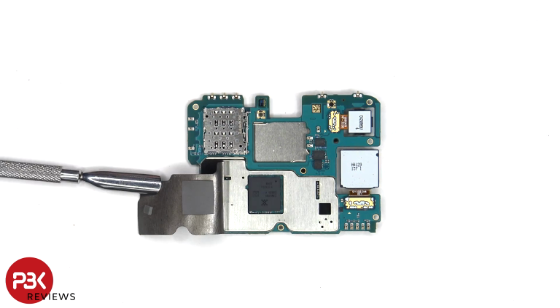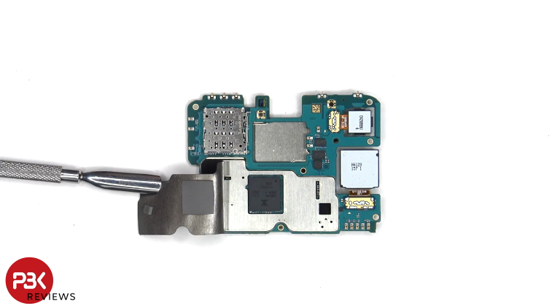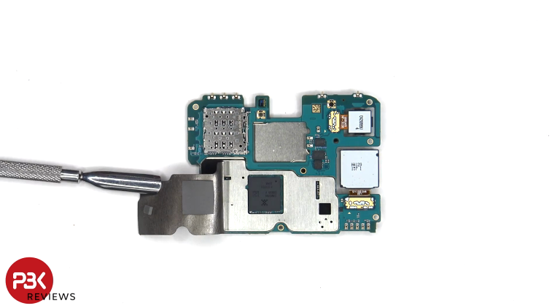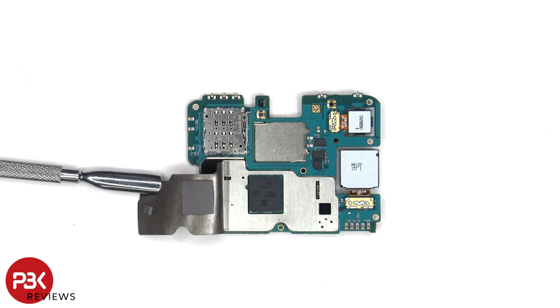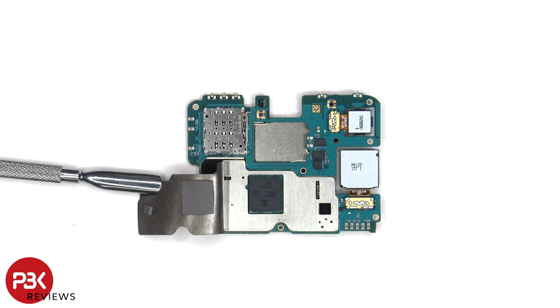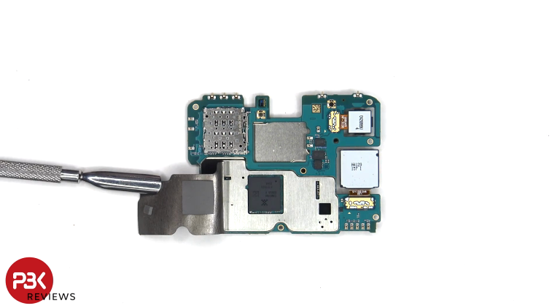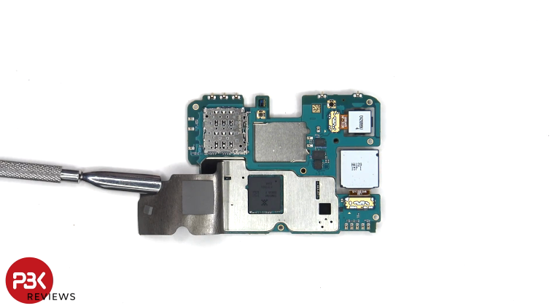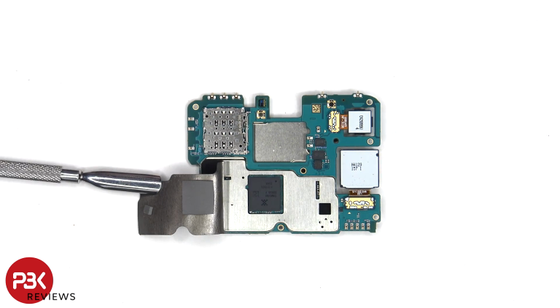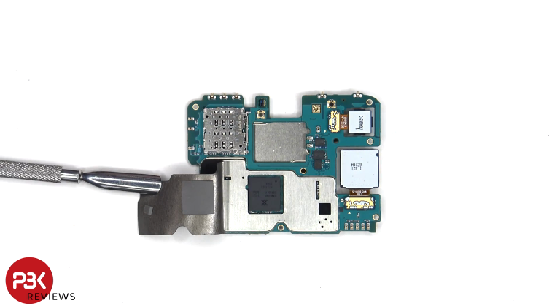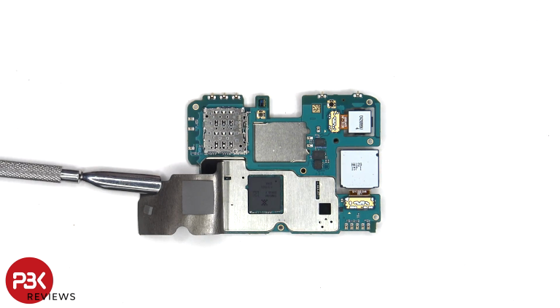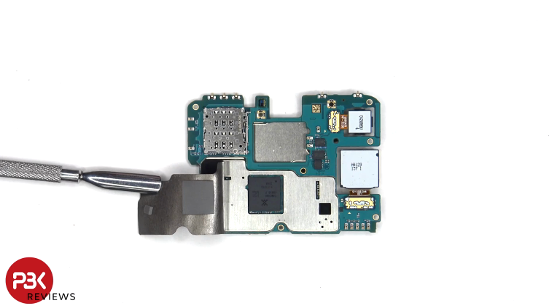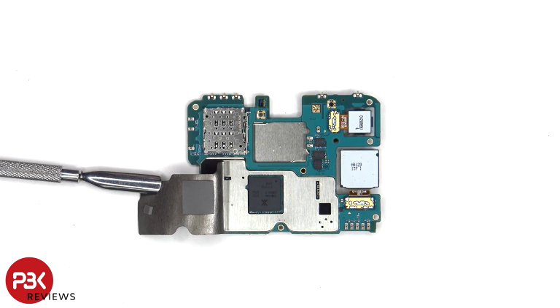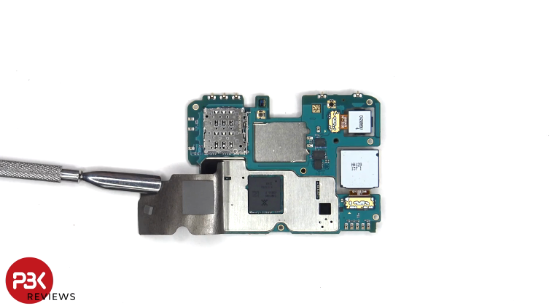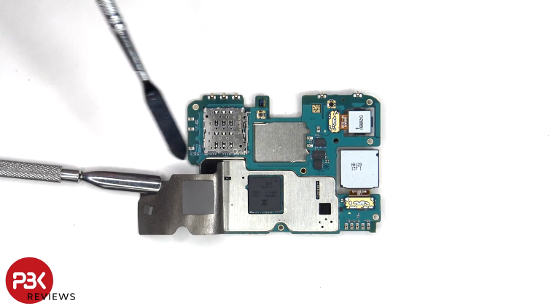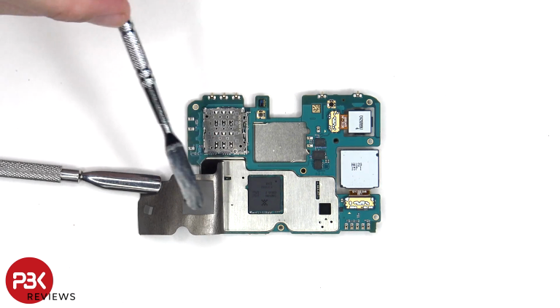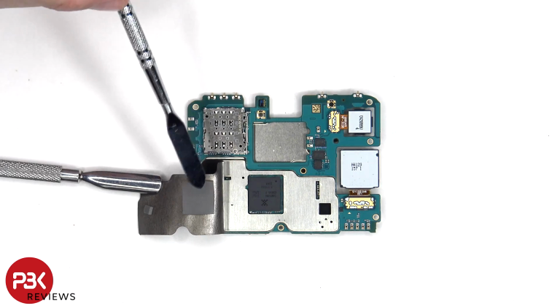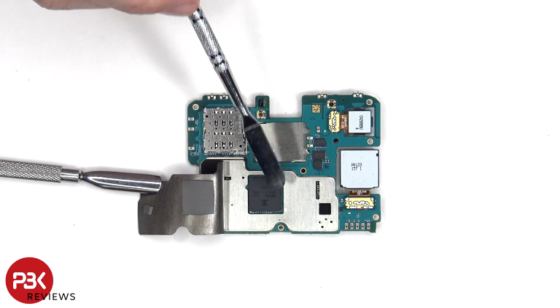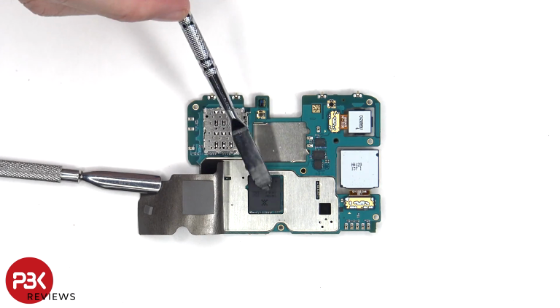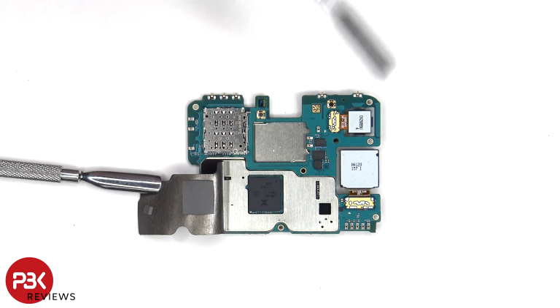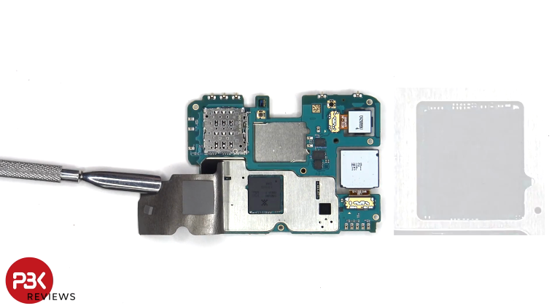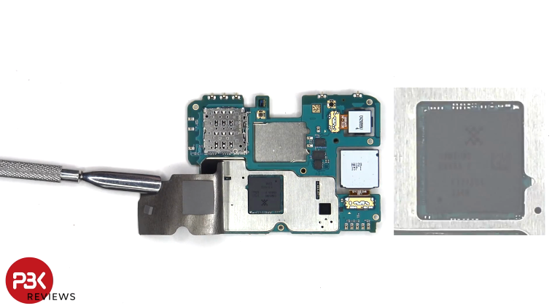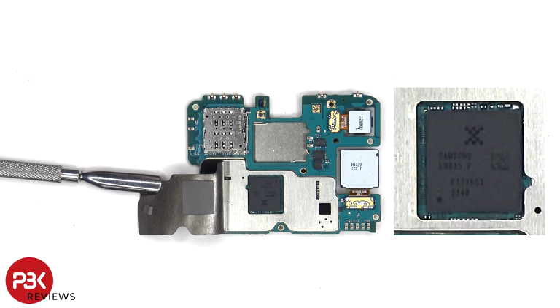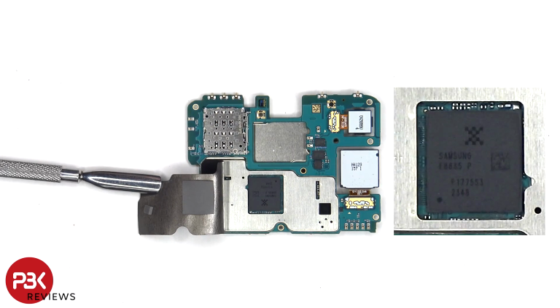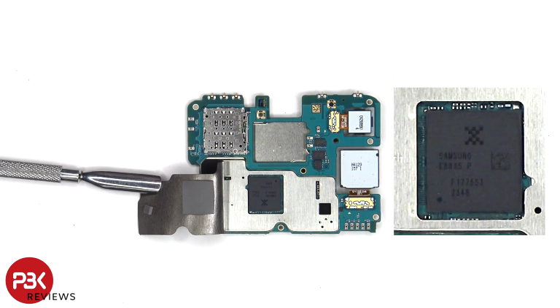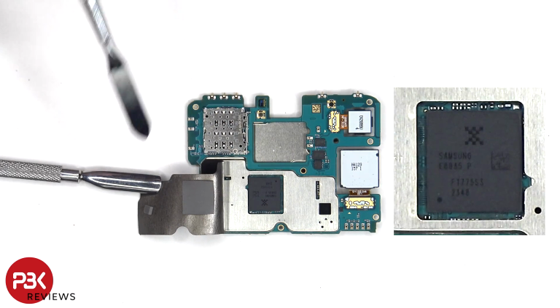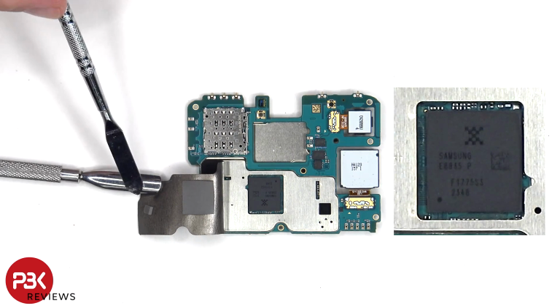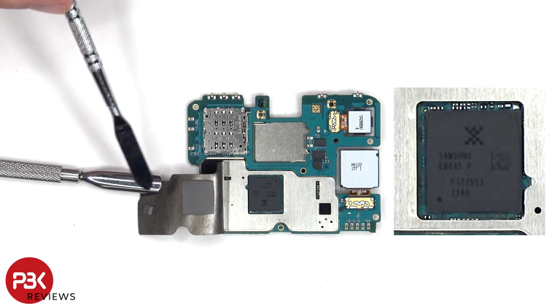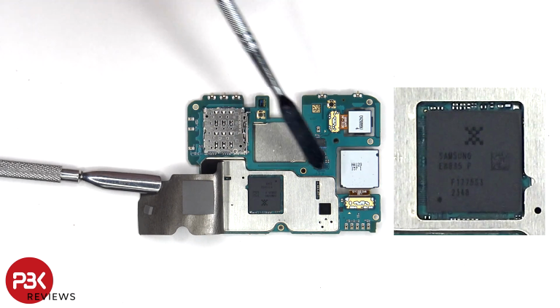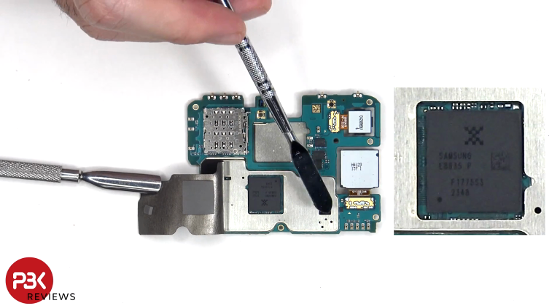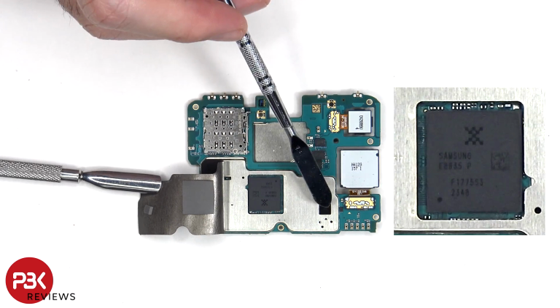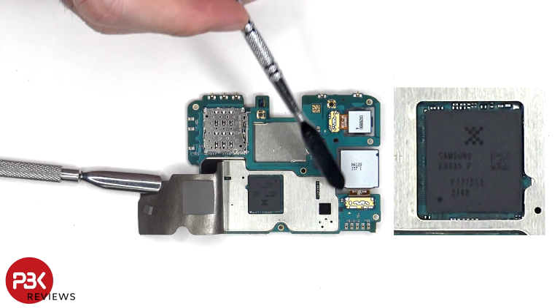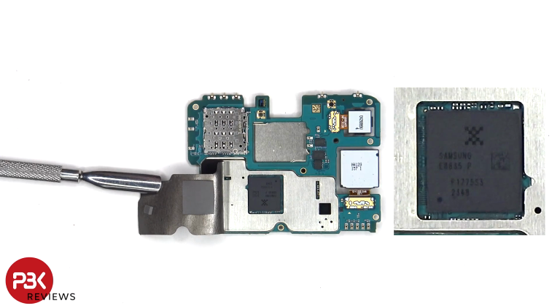Once the graphite pad has been peeled back, we can see a thermal pad on top of the processor, as well as one on top of this chip.